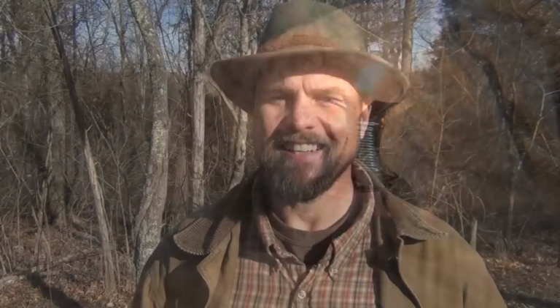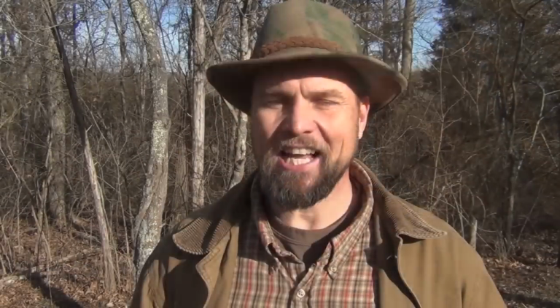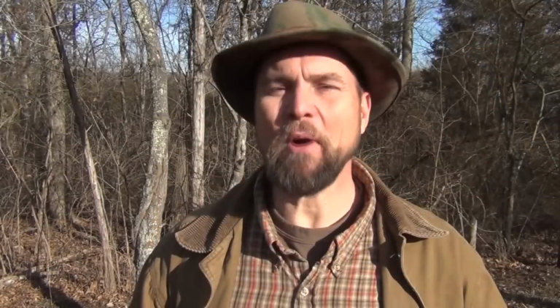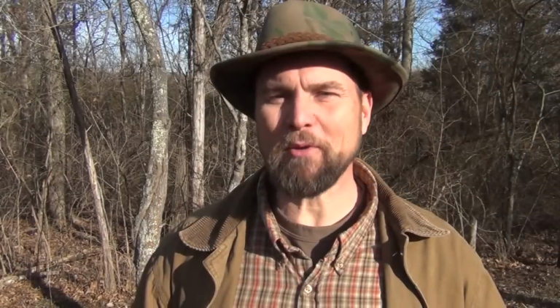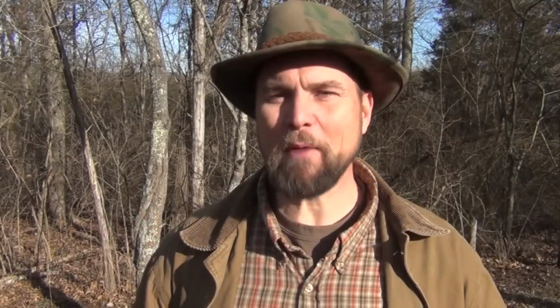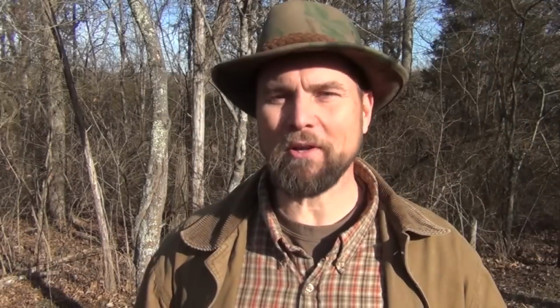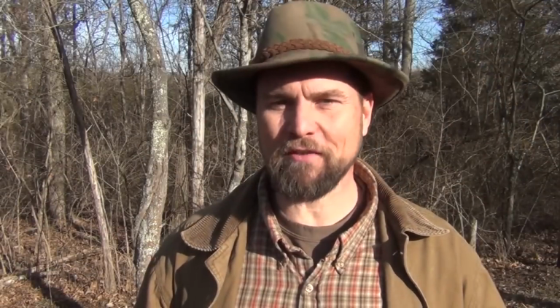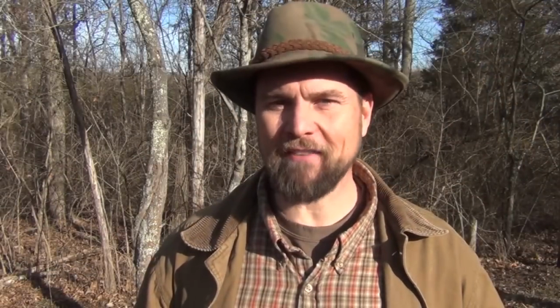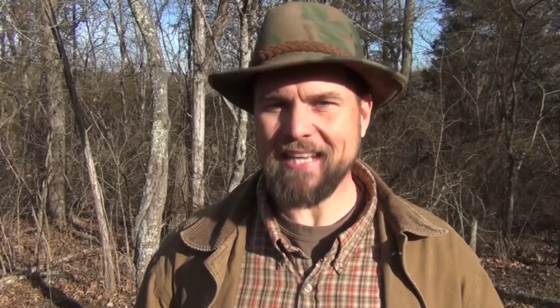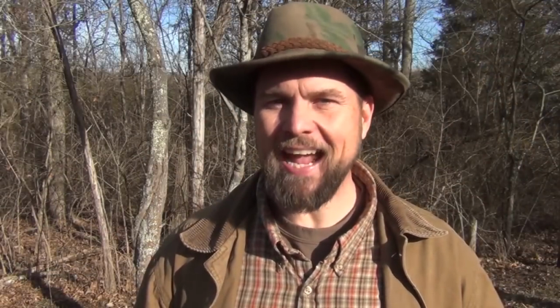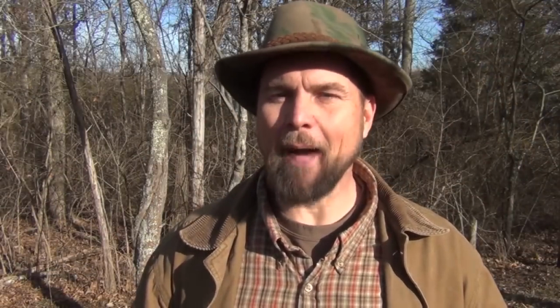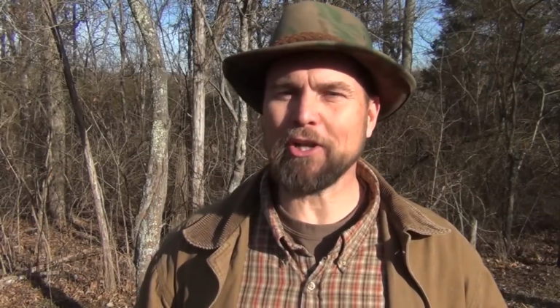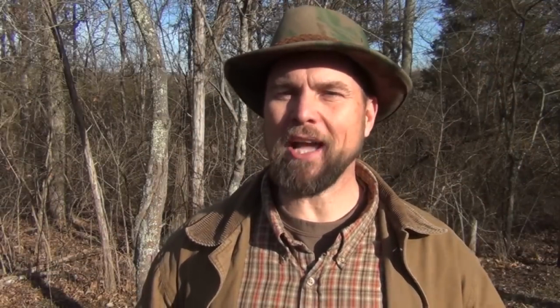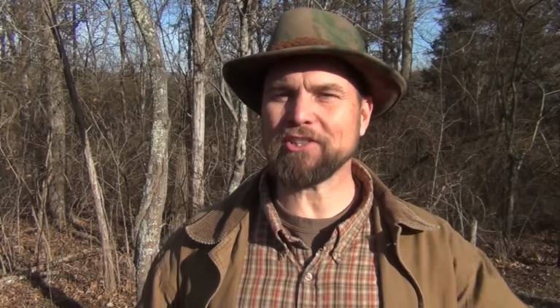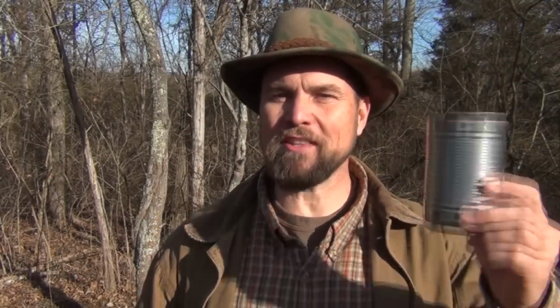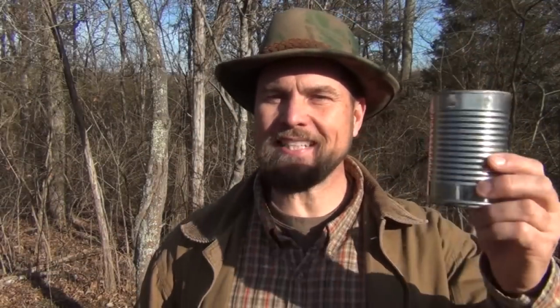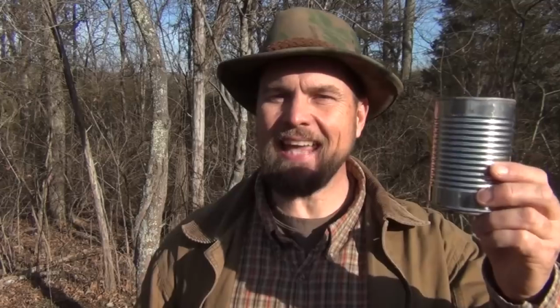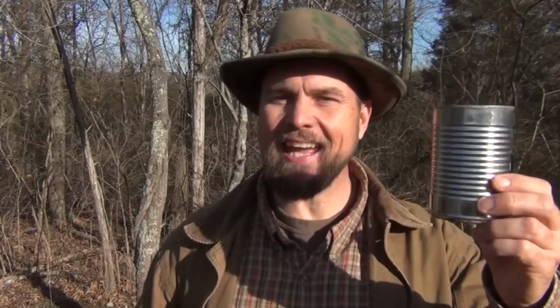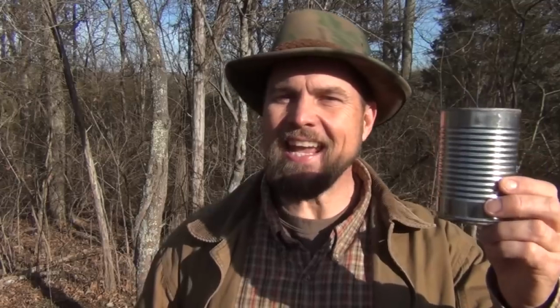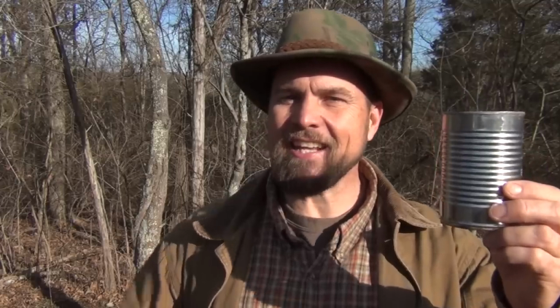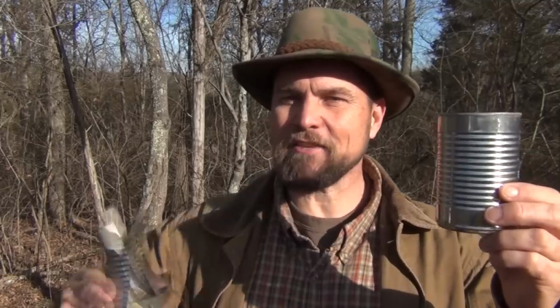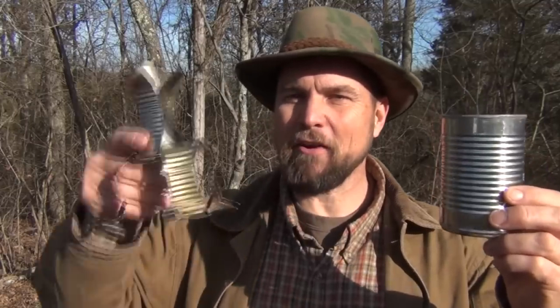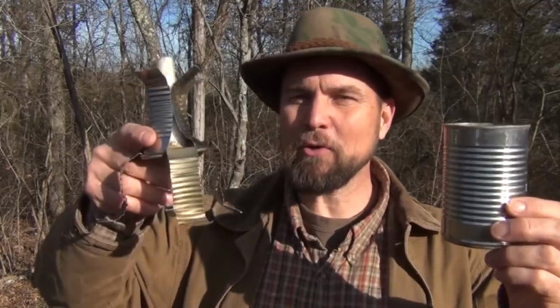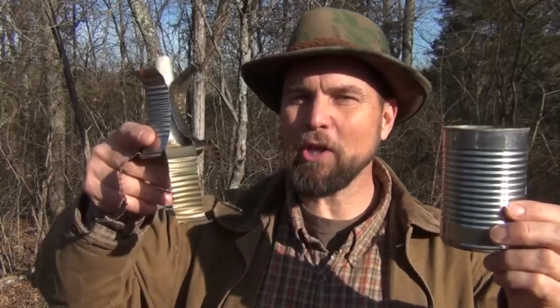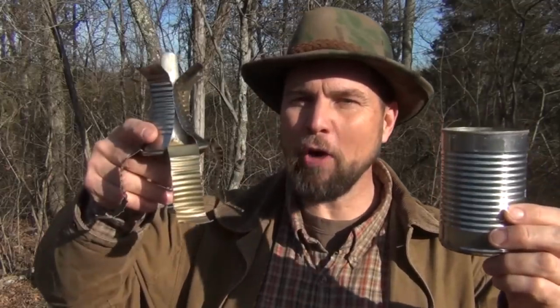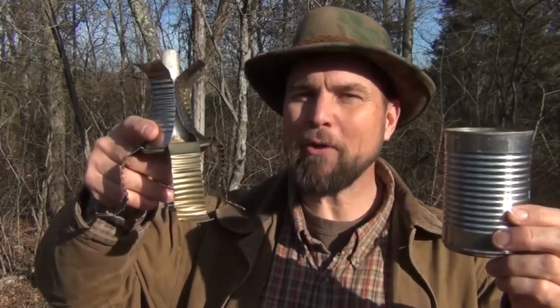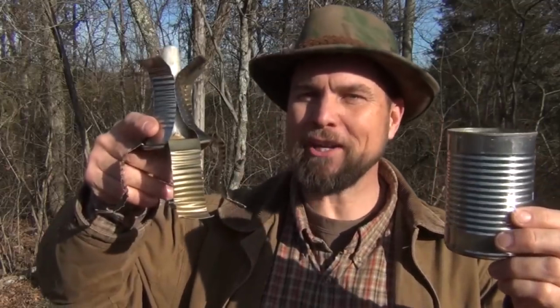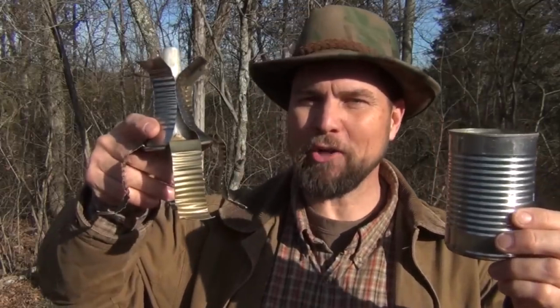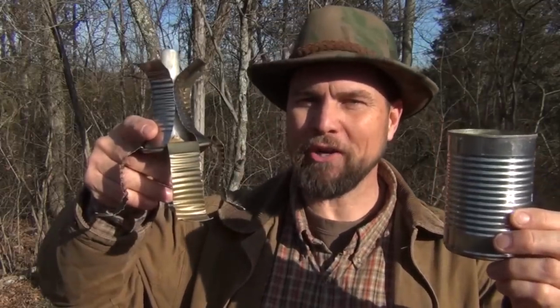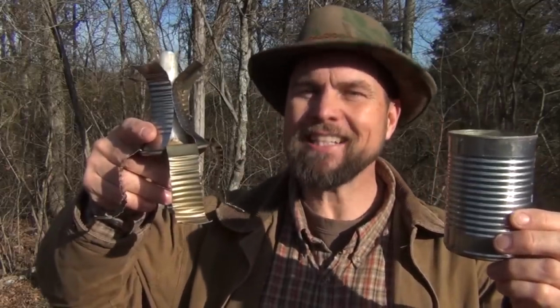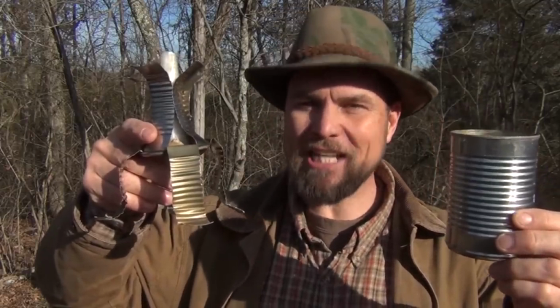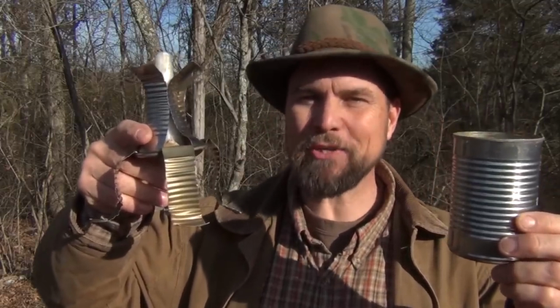Hello, welcome to Waypoint Survival. Today I'm going to show you how to turn this tin can into this very cool hobo candle holder. Stay tuned.